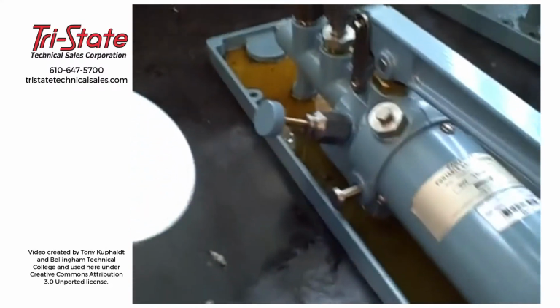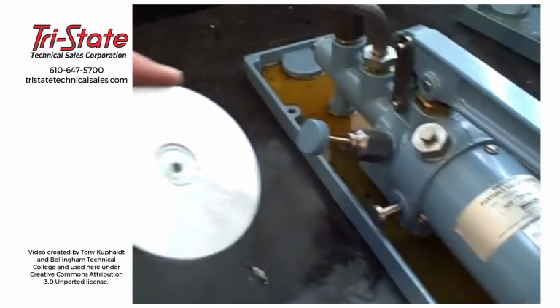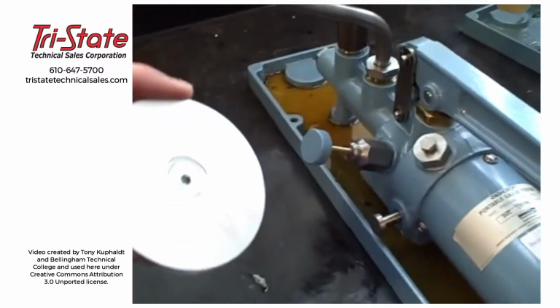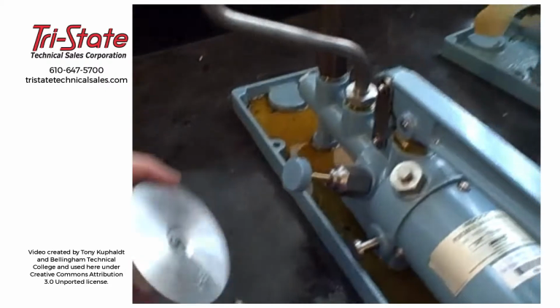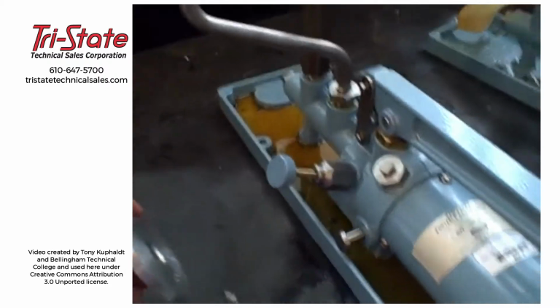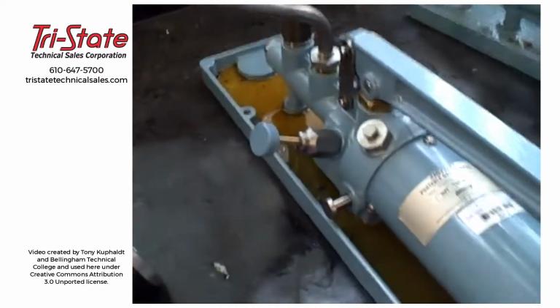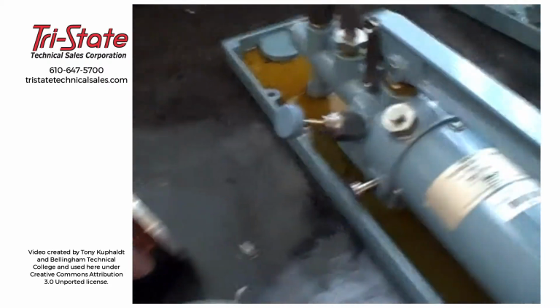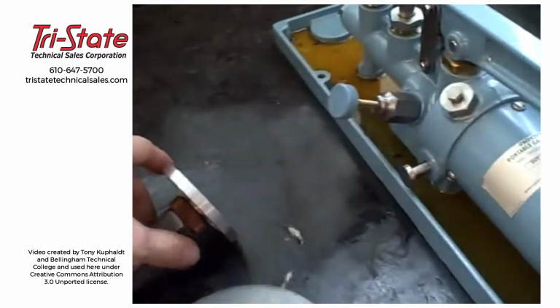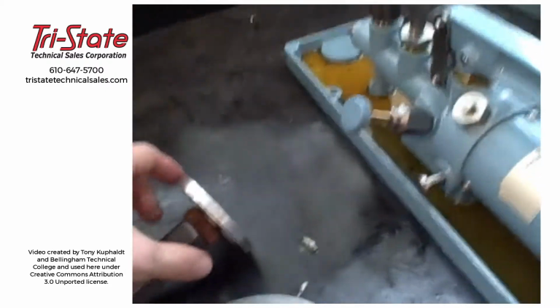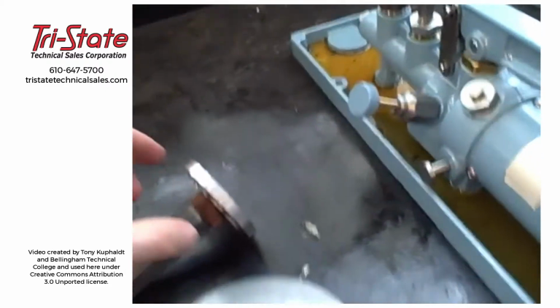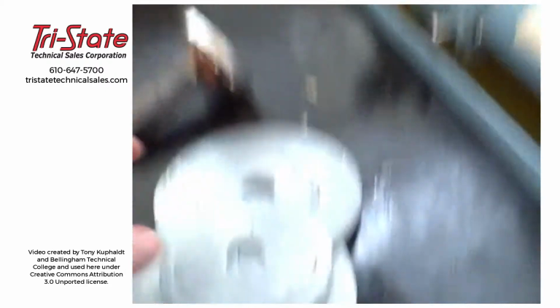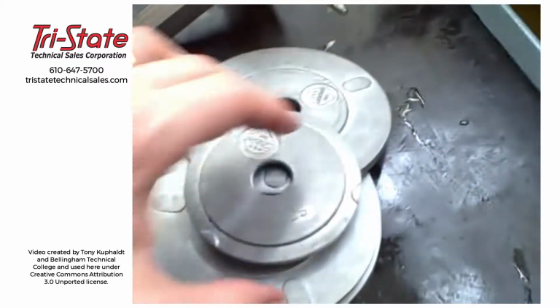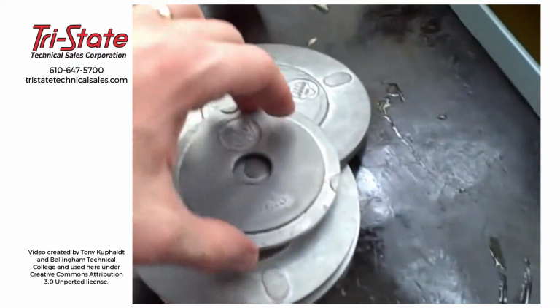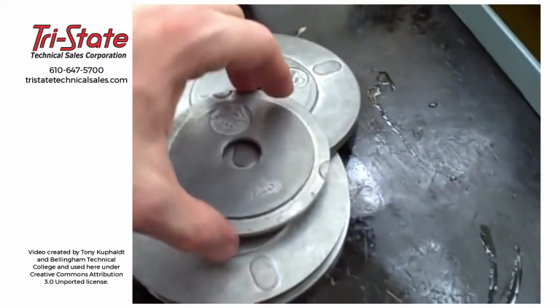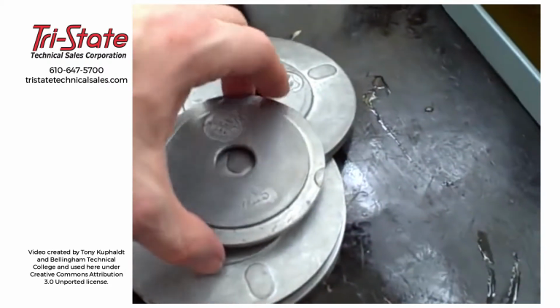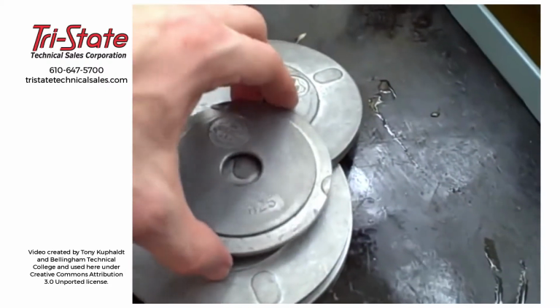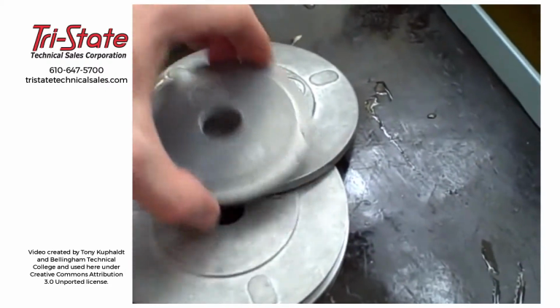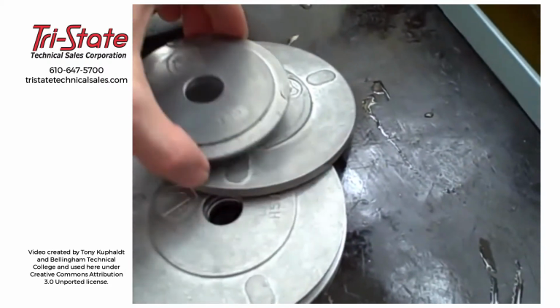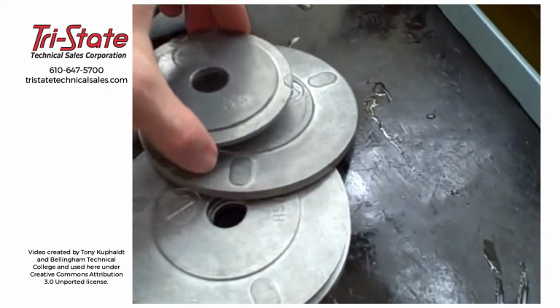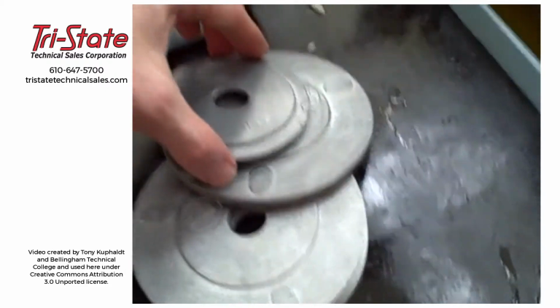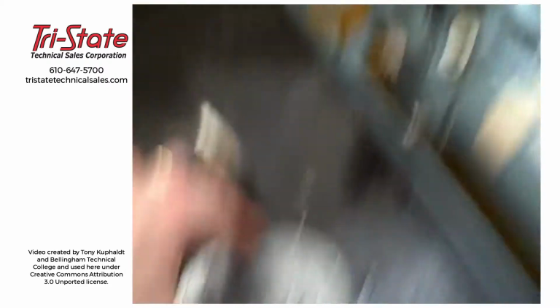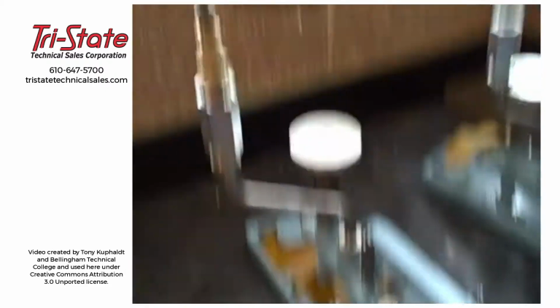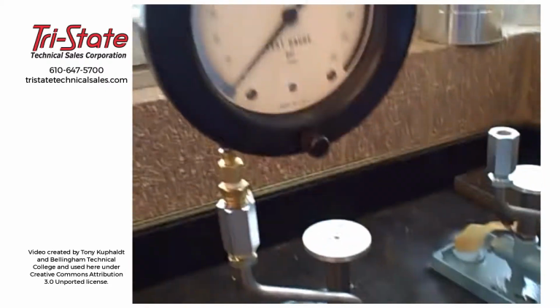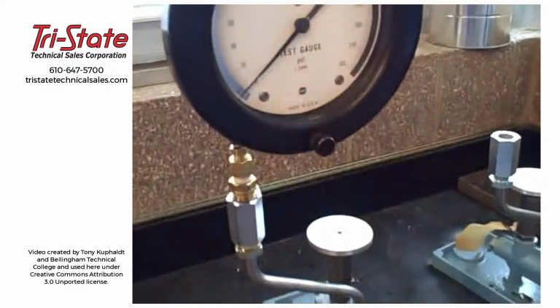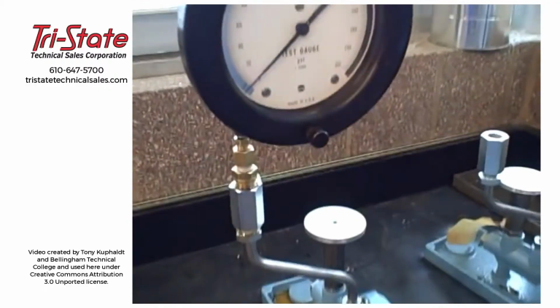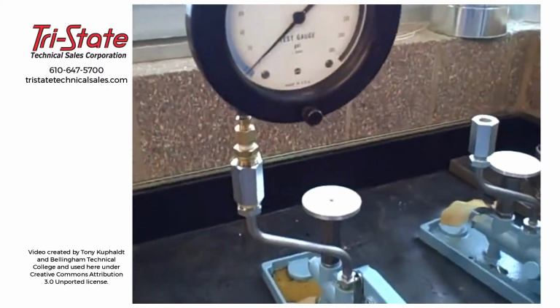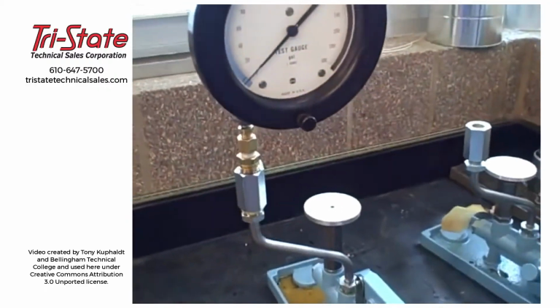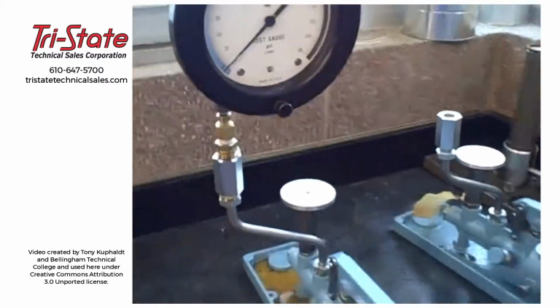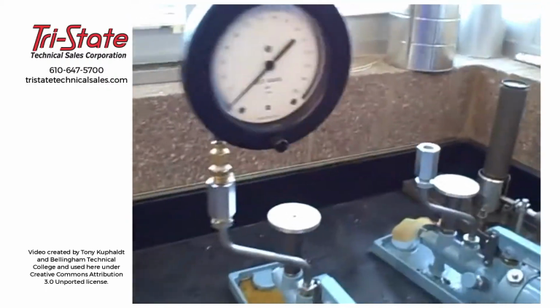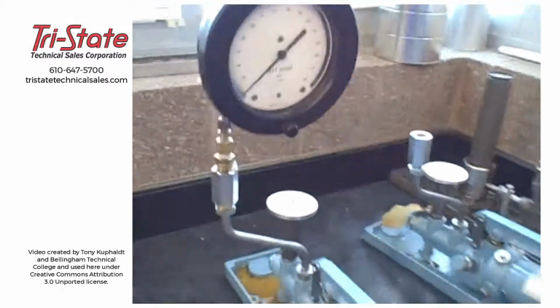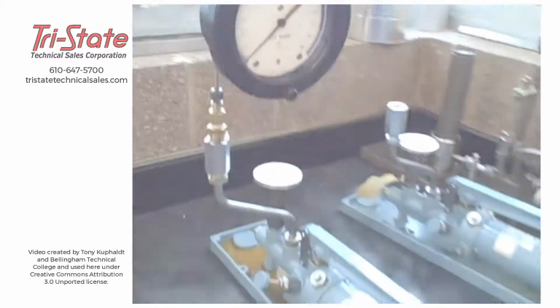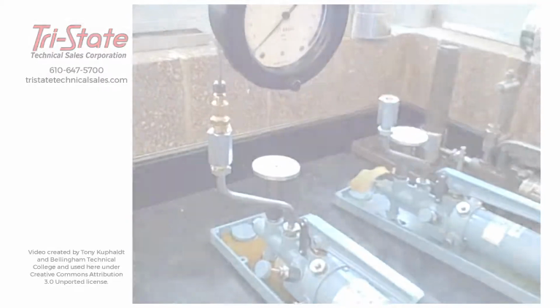So that's a dual-range deadweight tester: weights that will work with either piston, and that's the setup and testing procedure for a gauge.